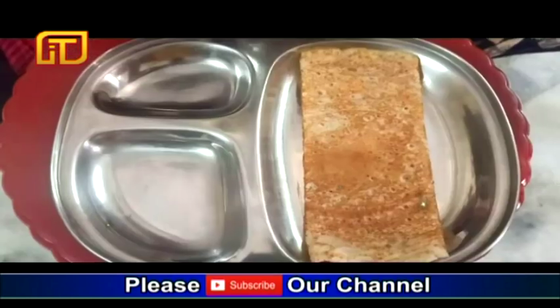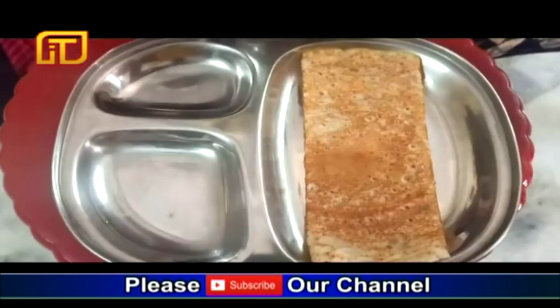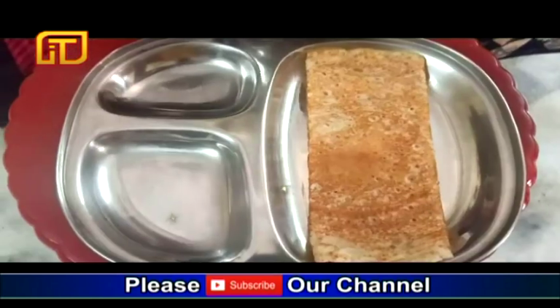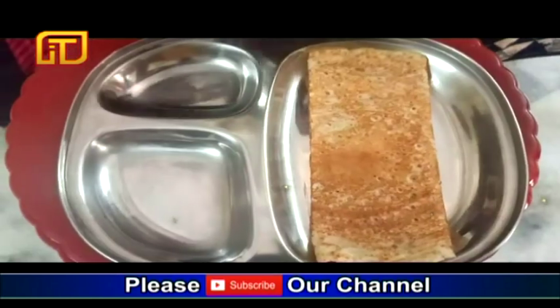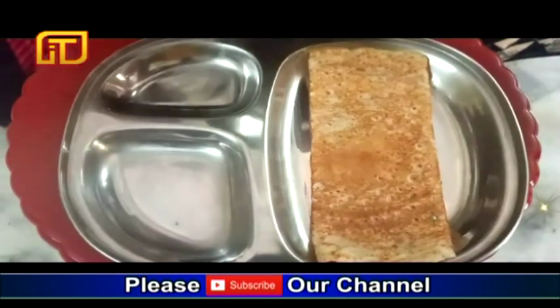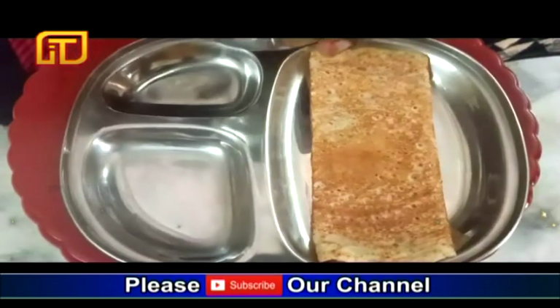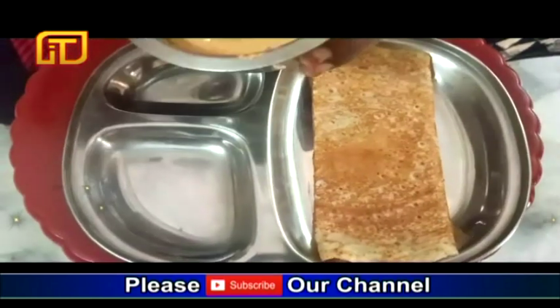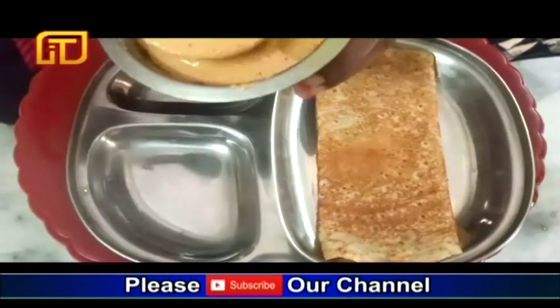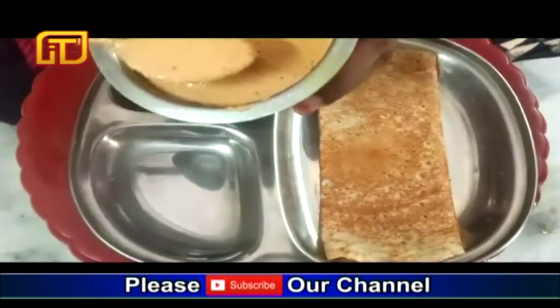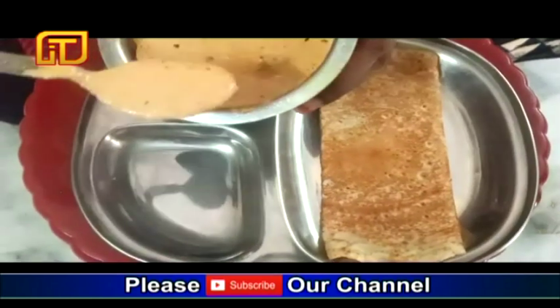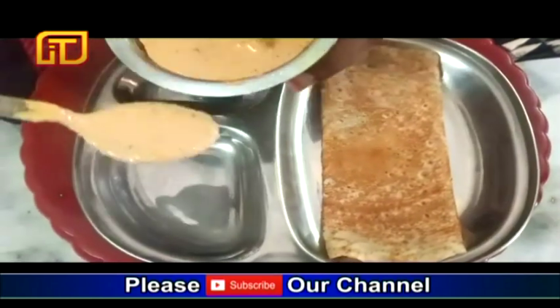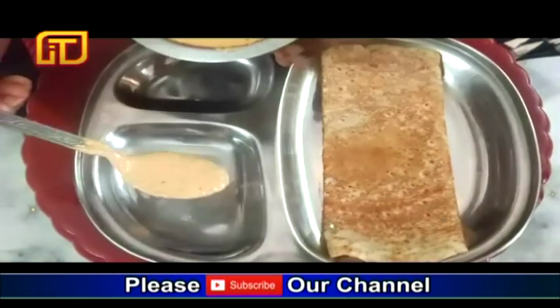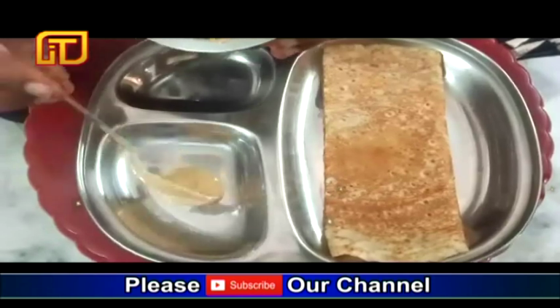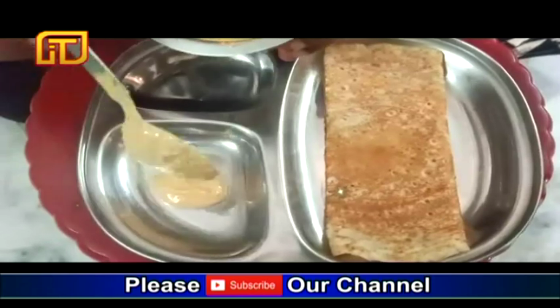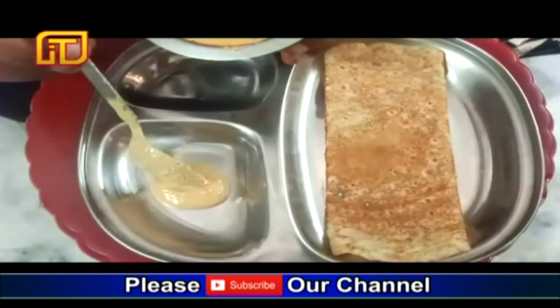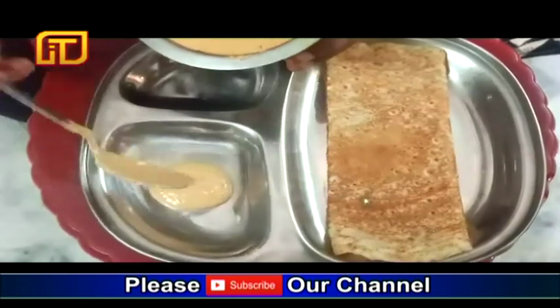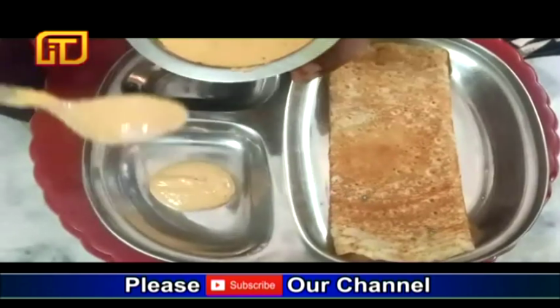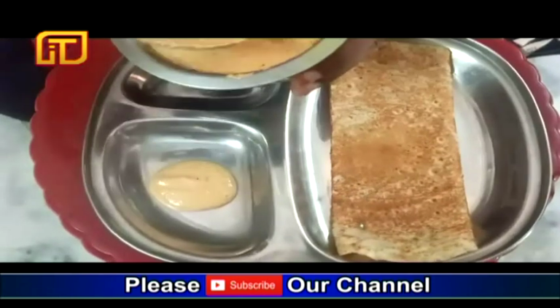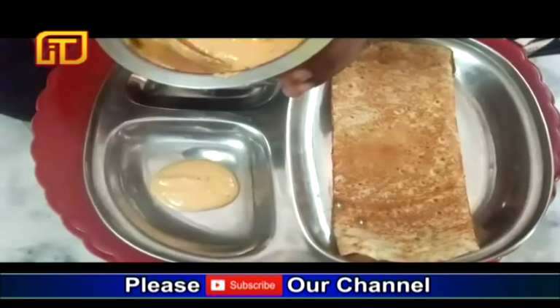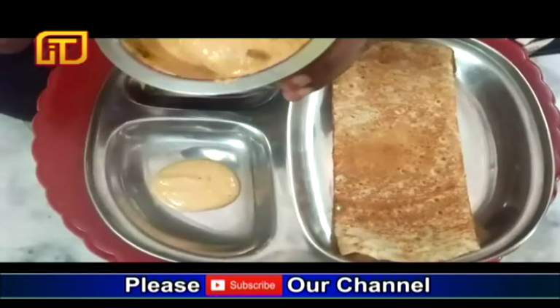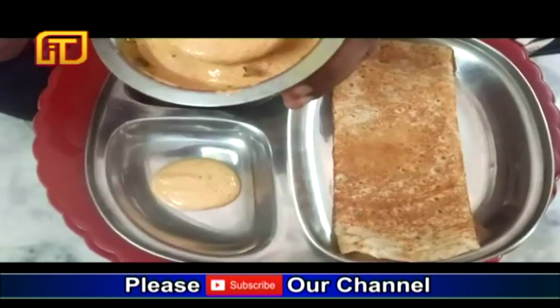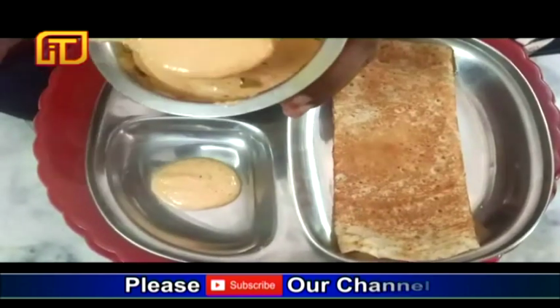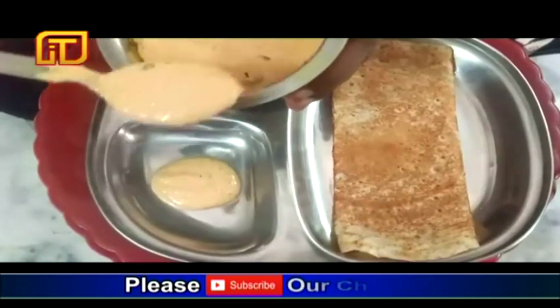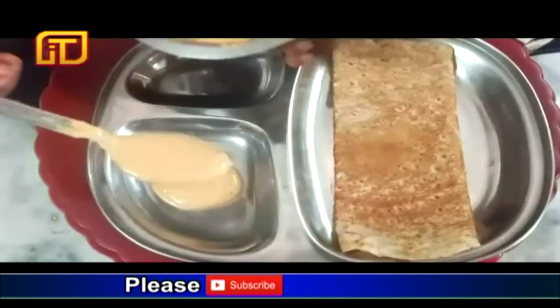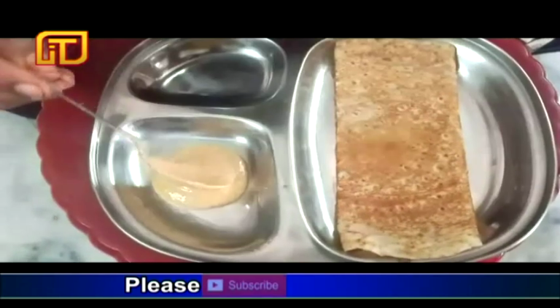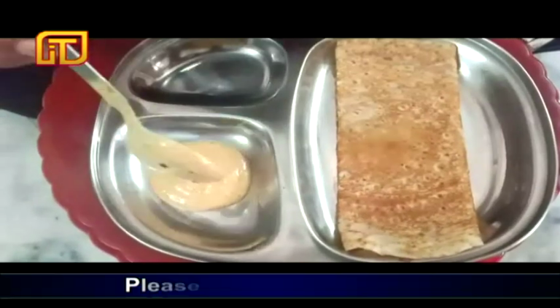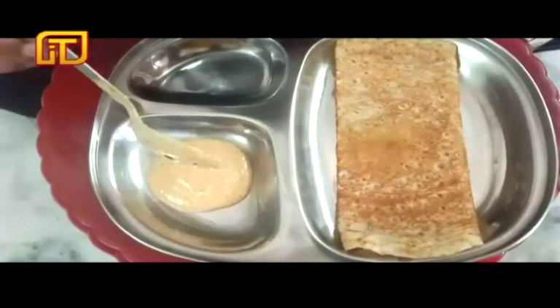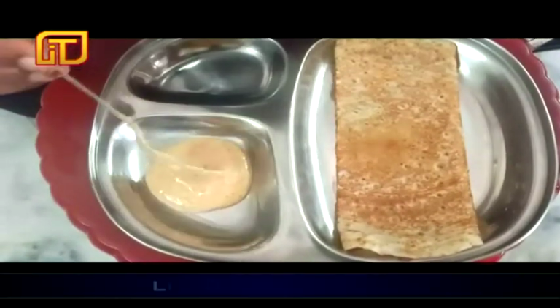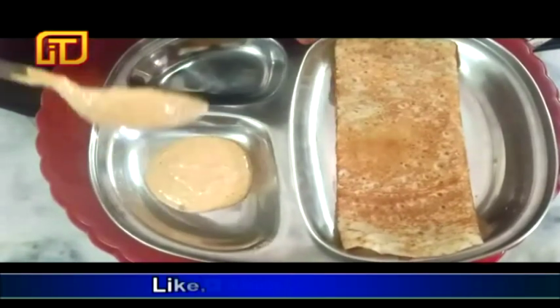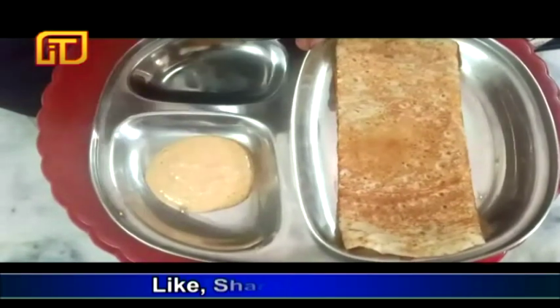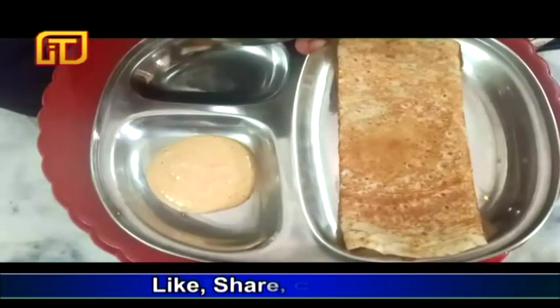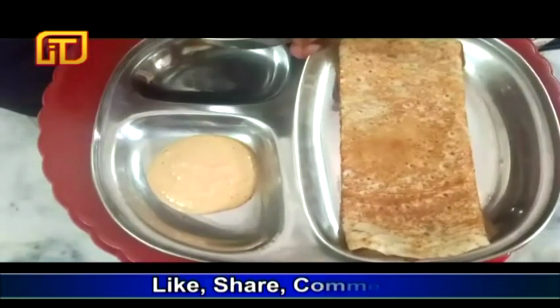So let's take a look at the dish. Like, comment, and subscribe to our channel.